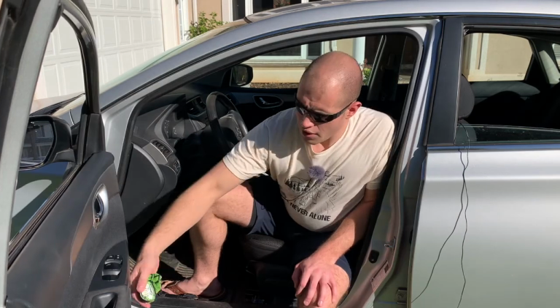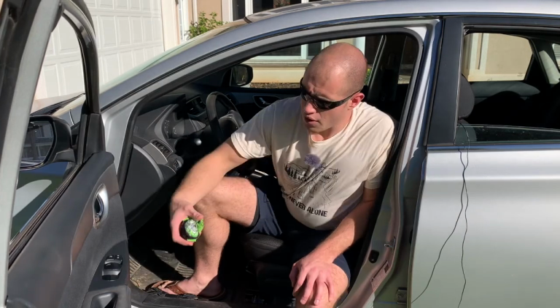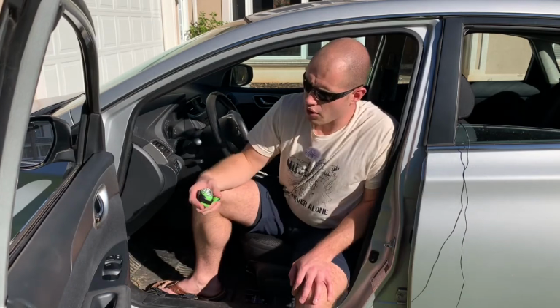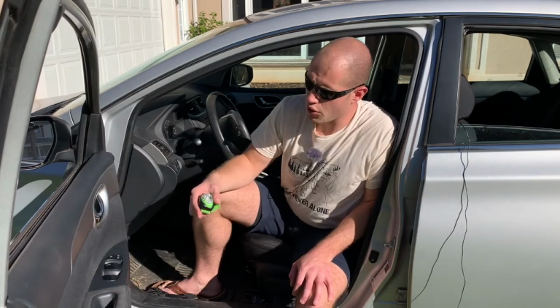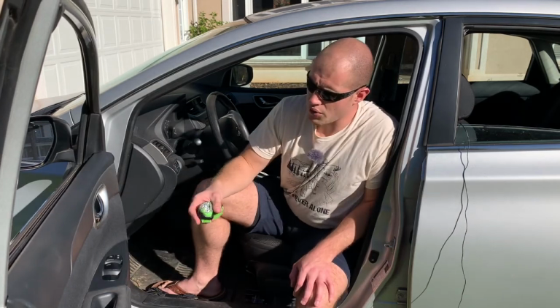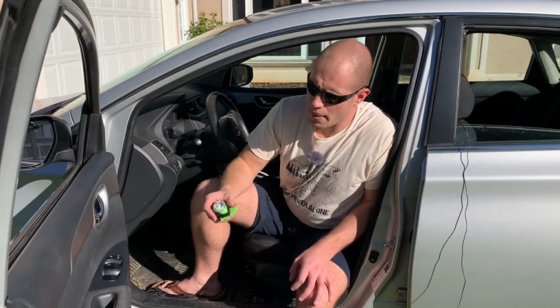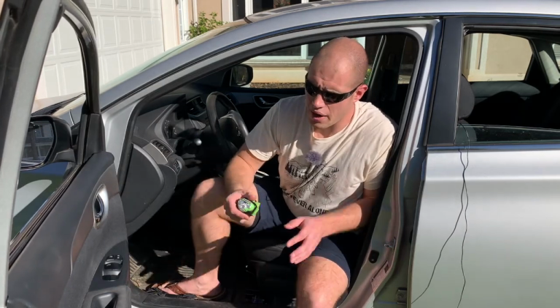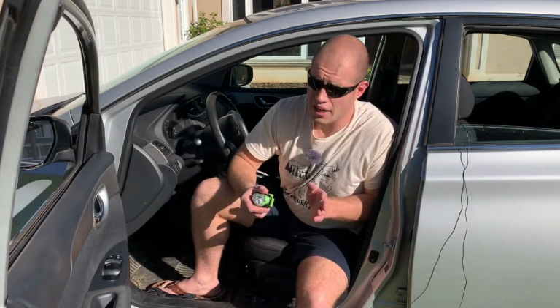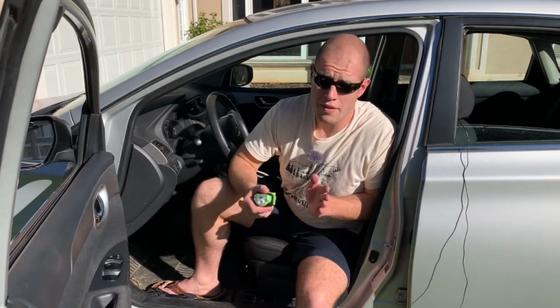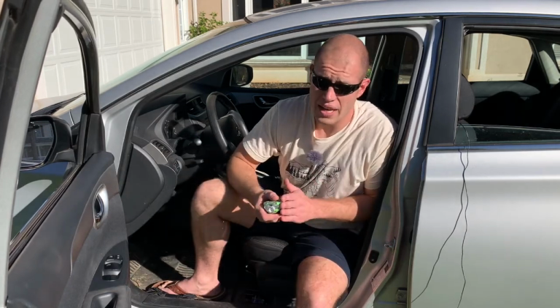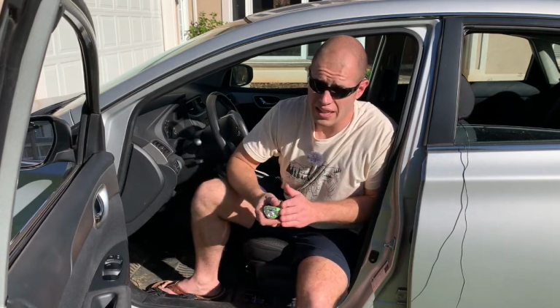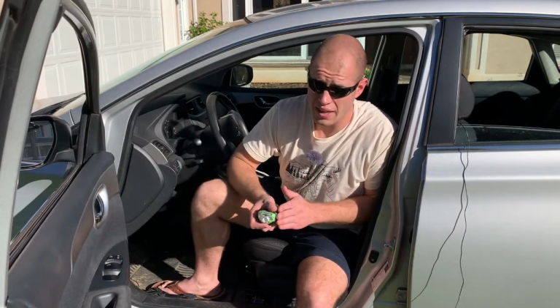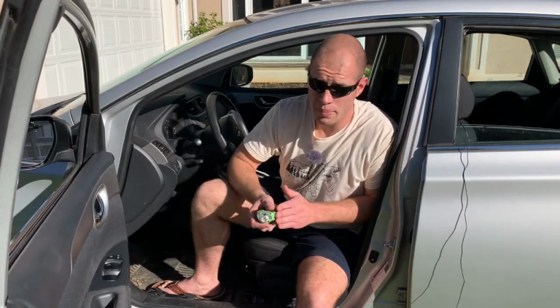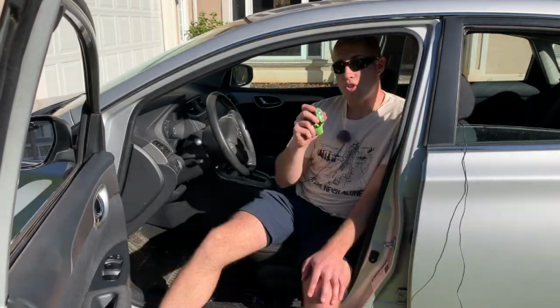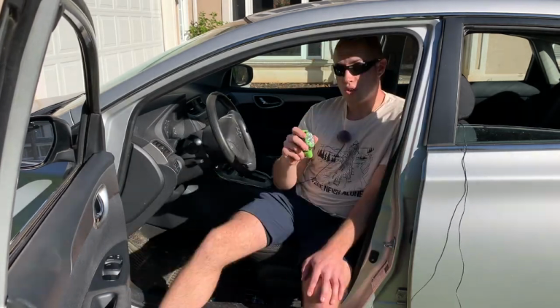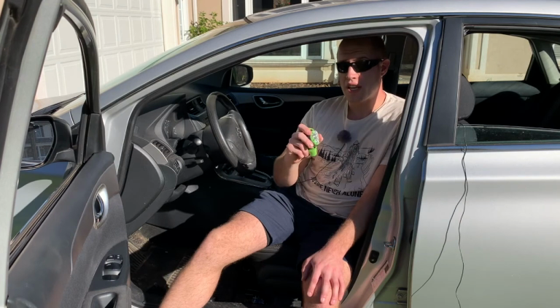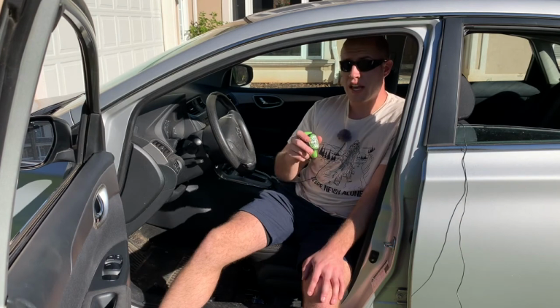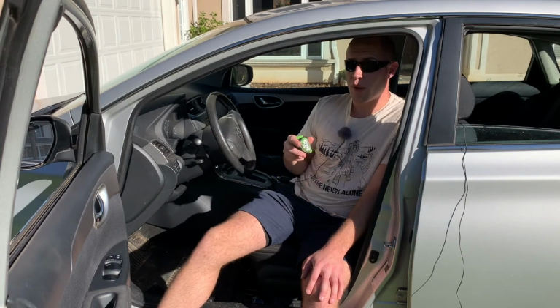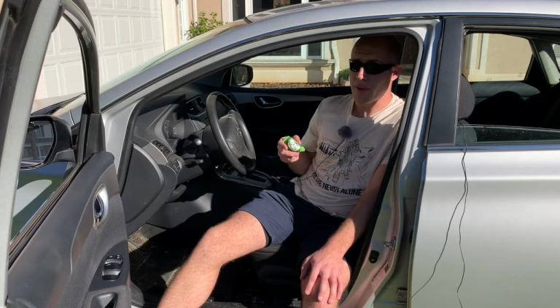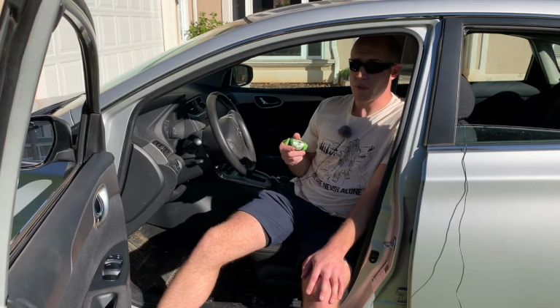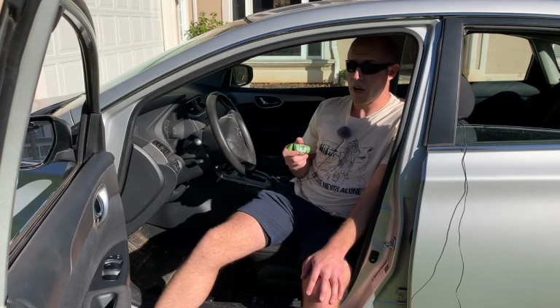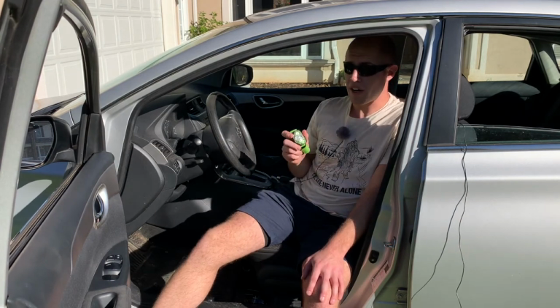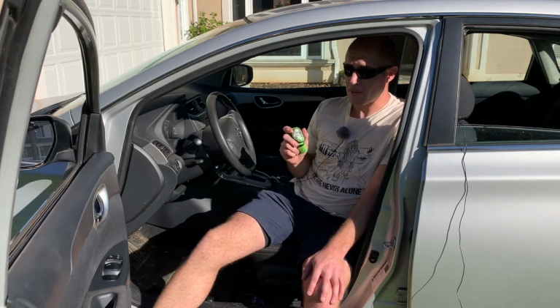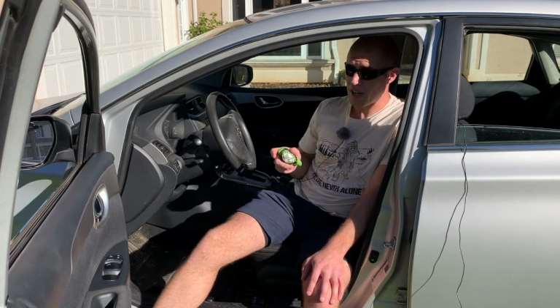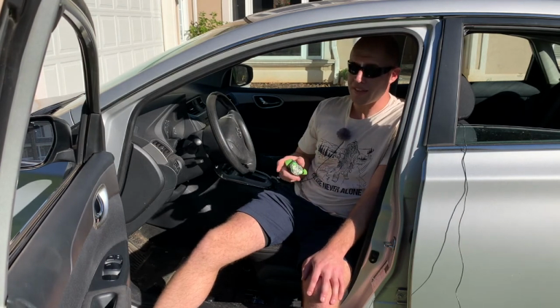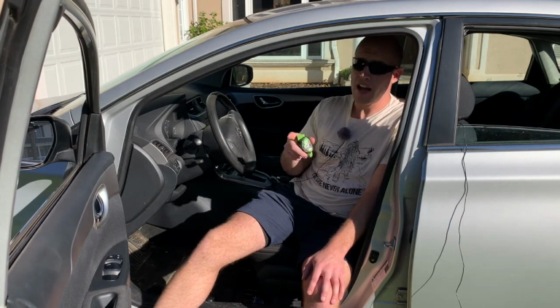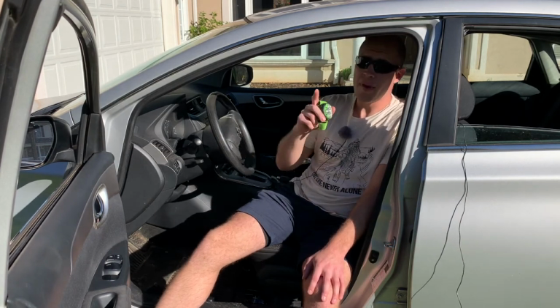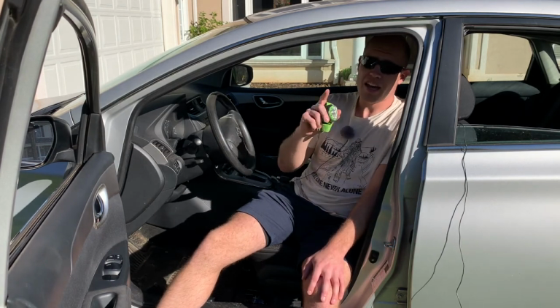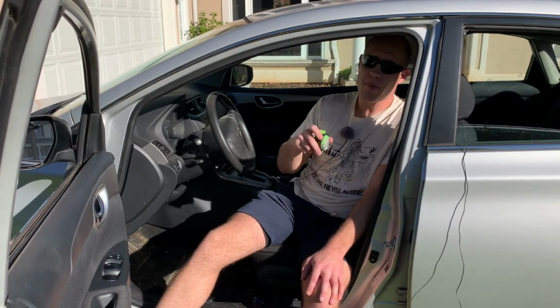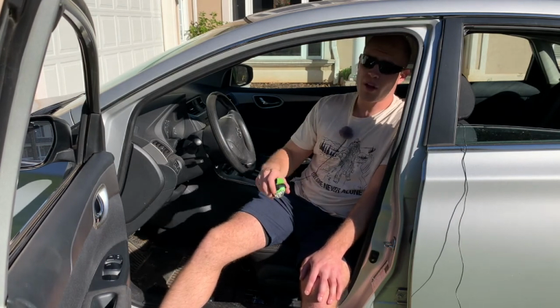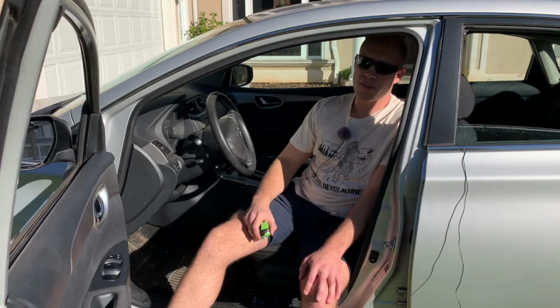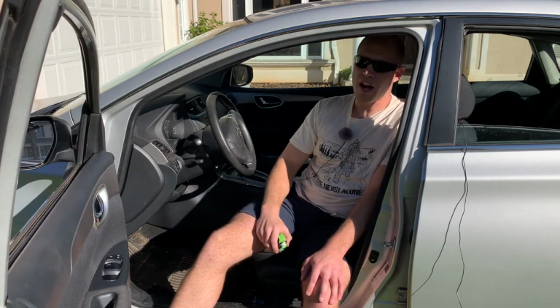Also in the side pocket, I have my headlamp — just in case I'm out somewhere, it's nighttime, and I blow a tire.